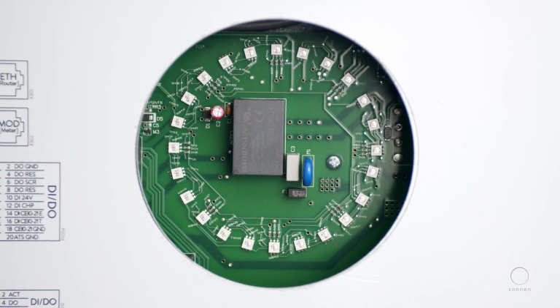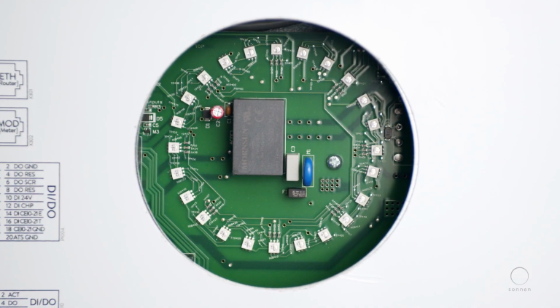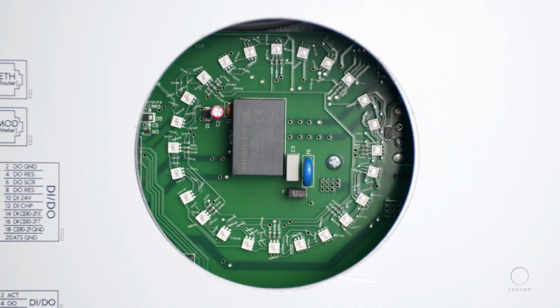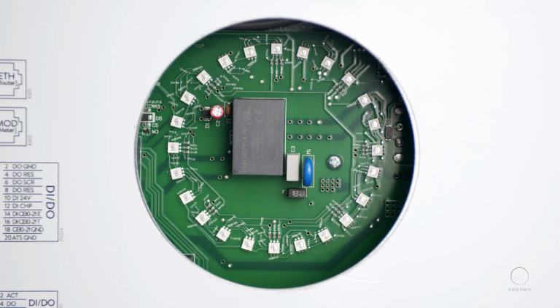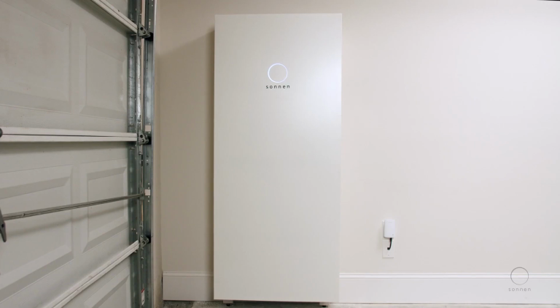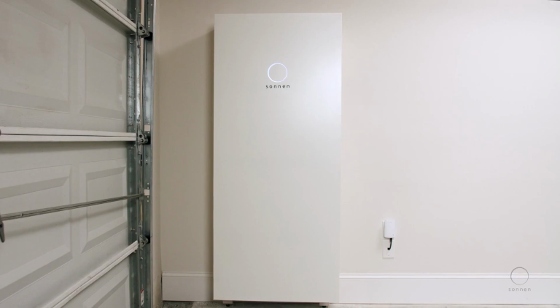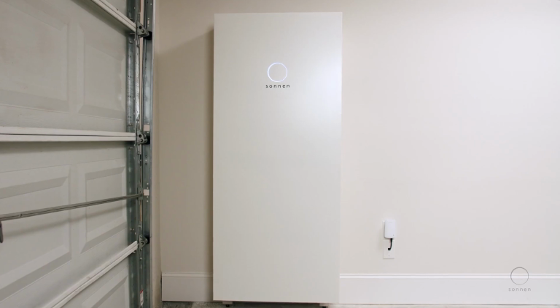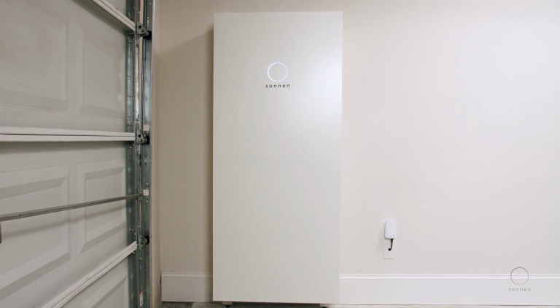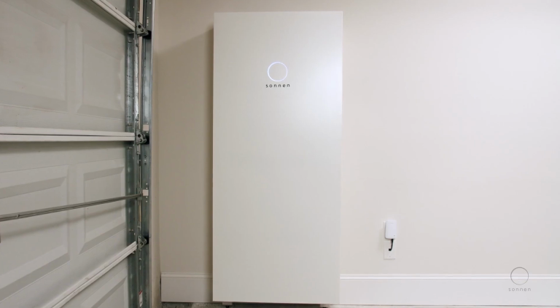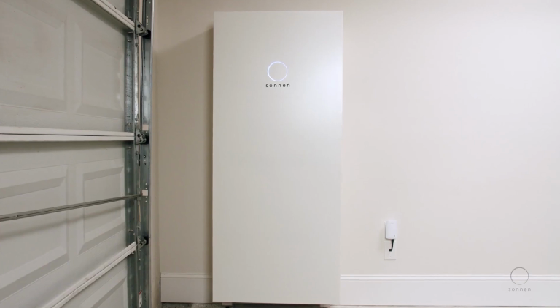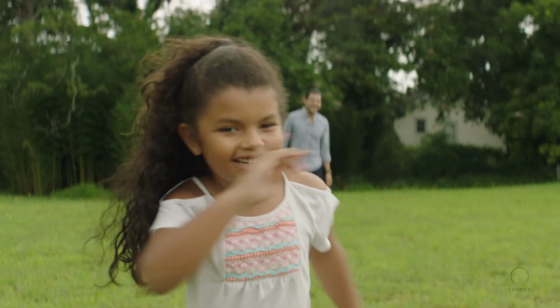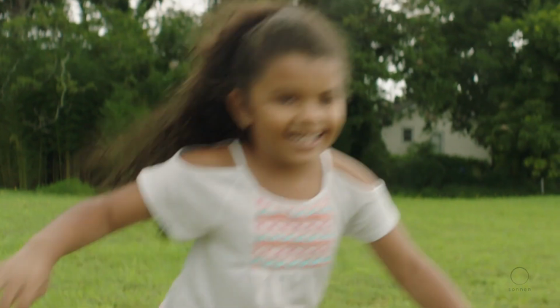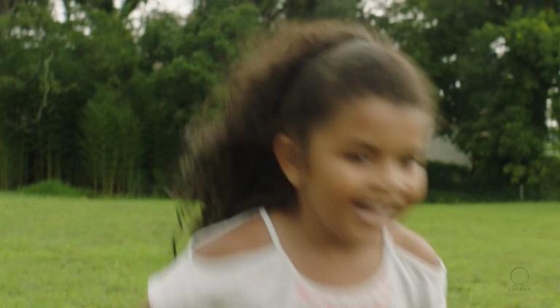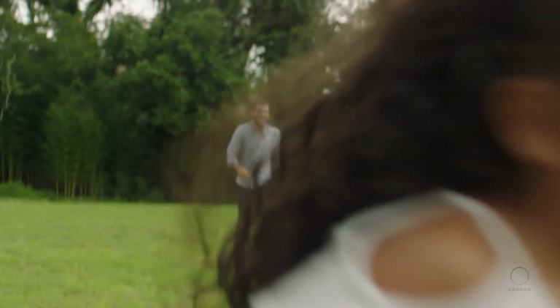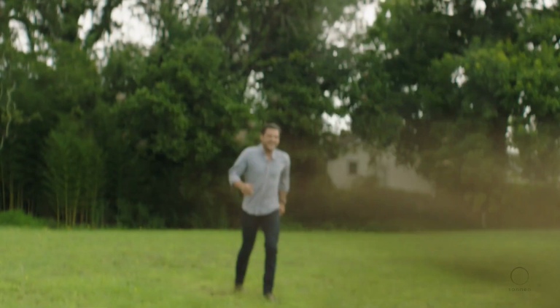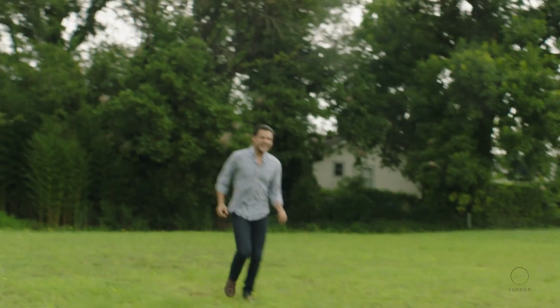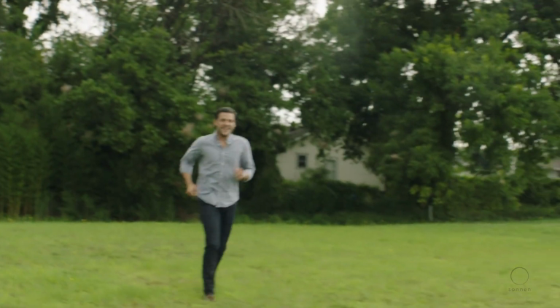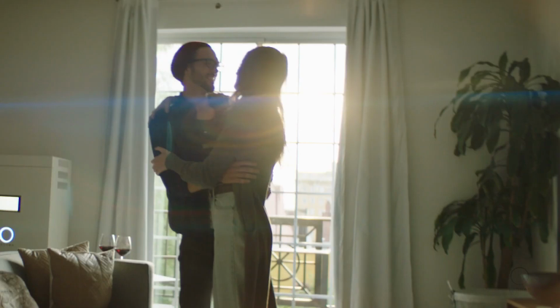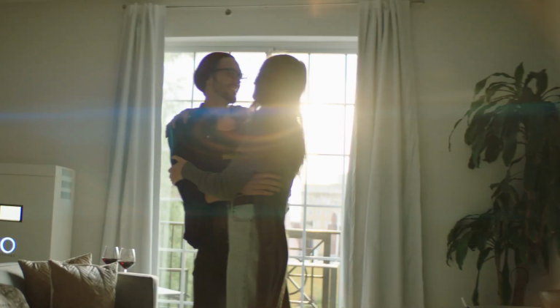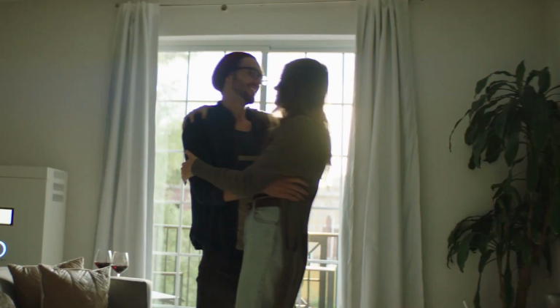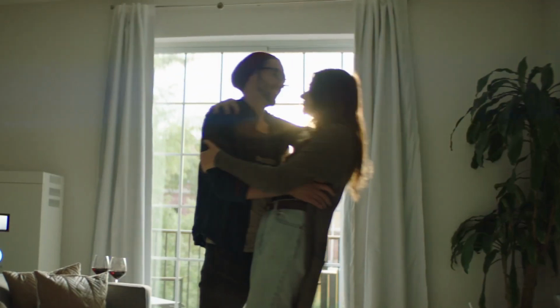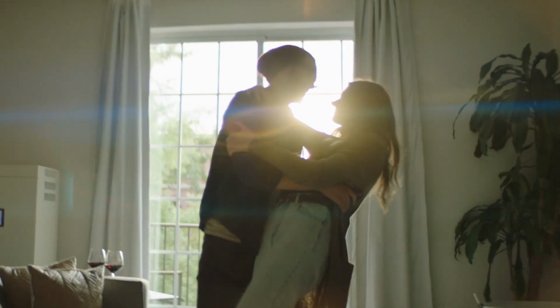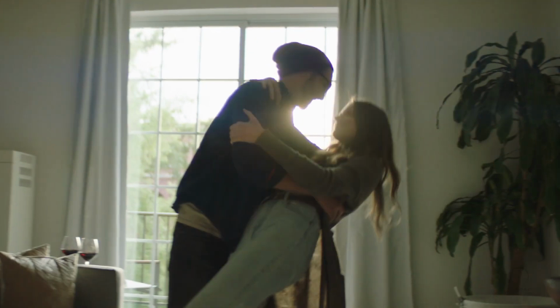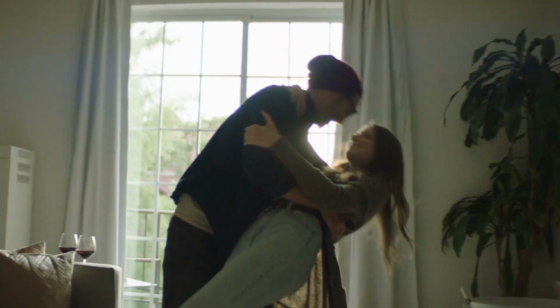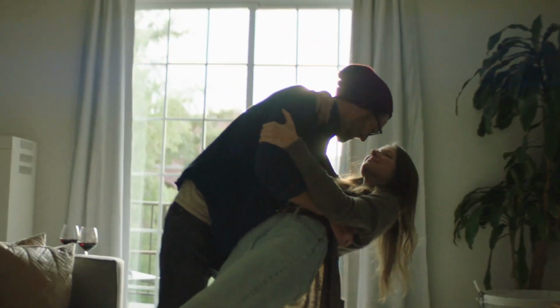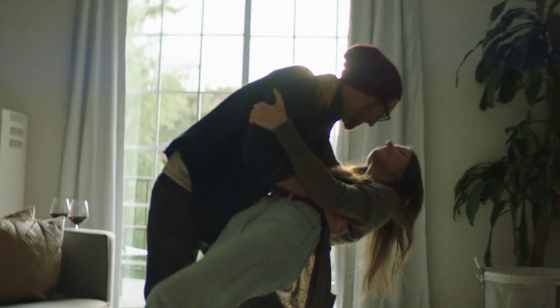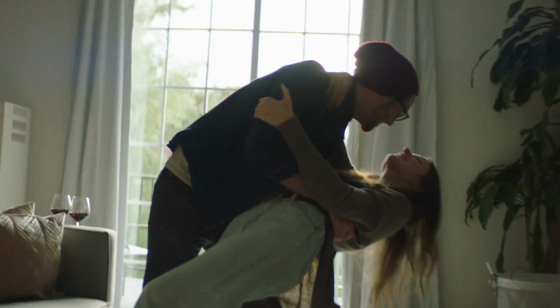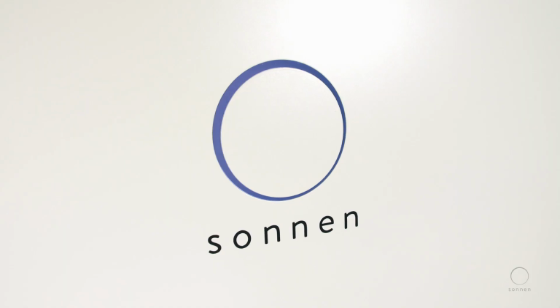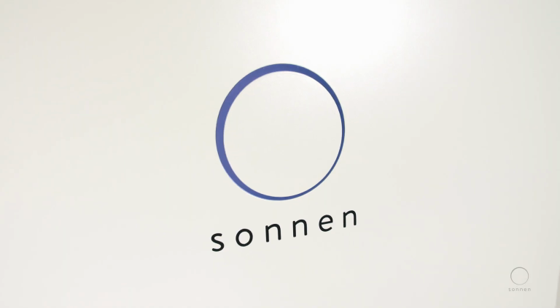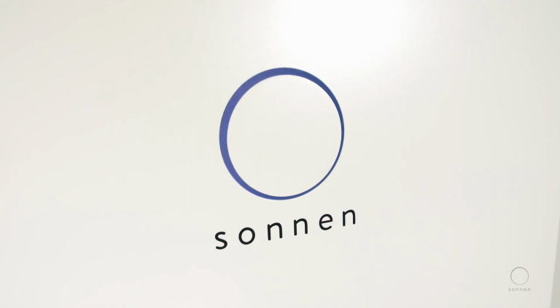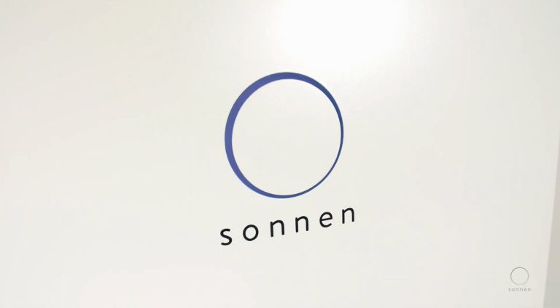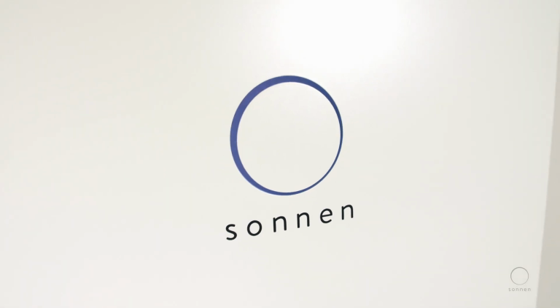Simple. Sleek. Sustainable. Affordable. SonnenCore.